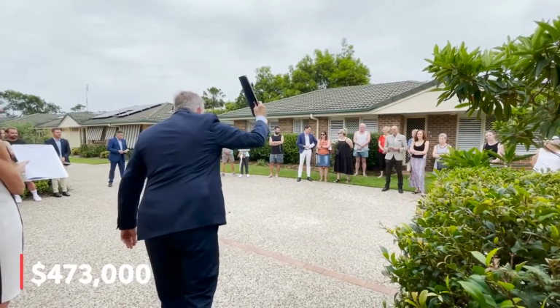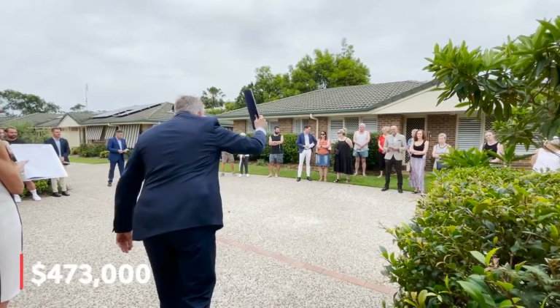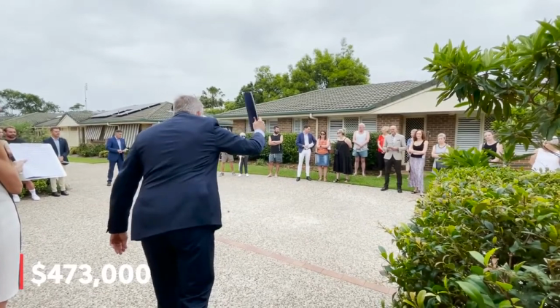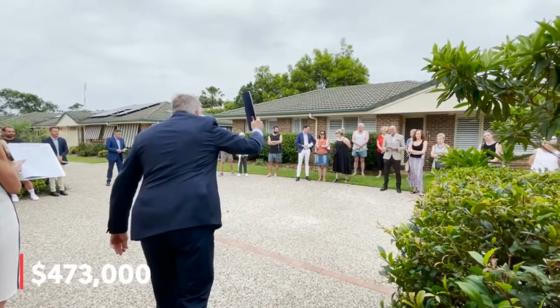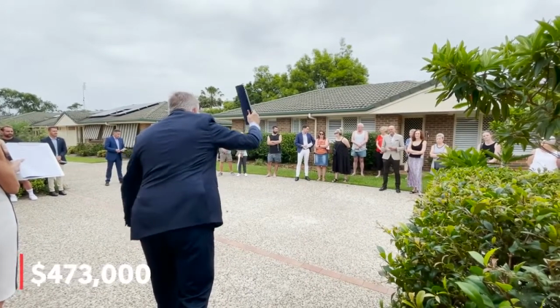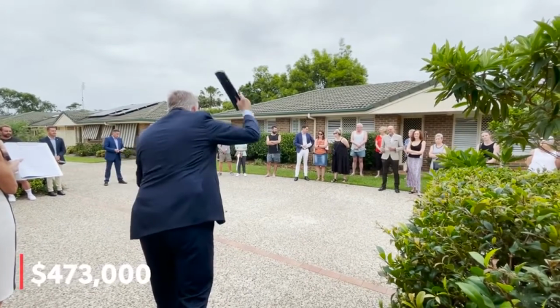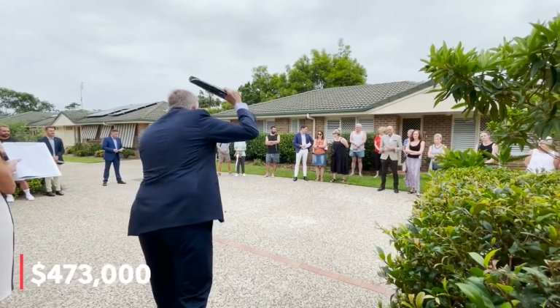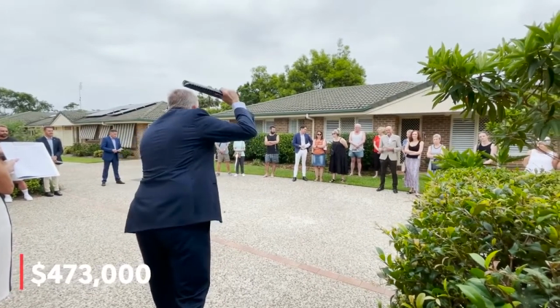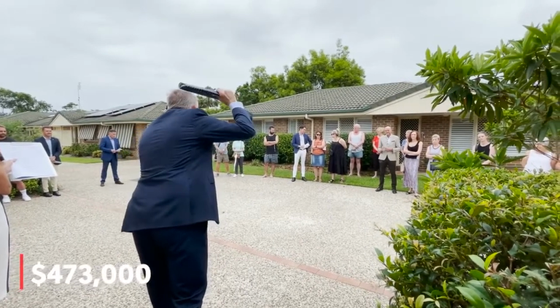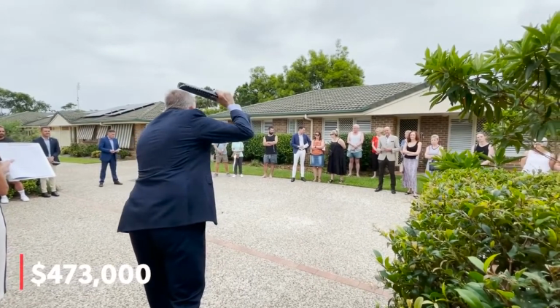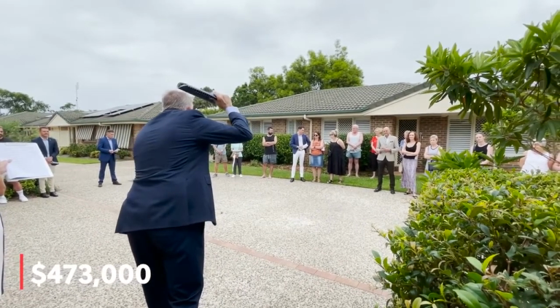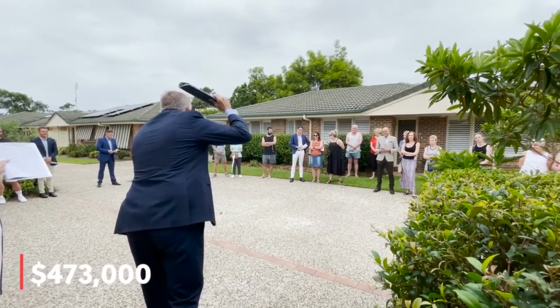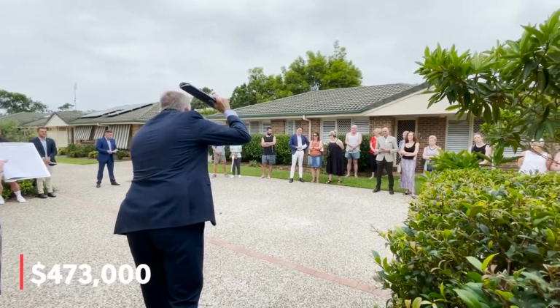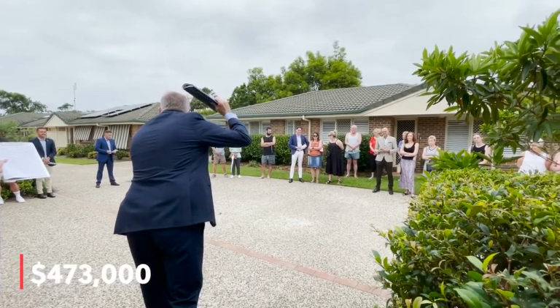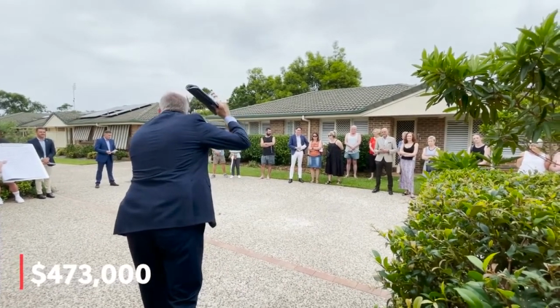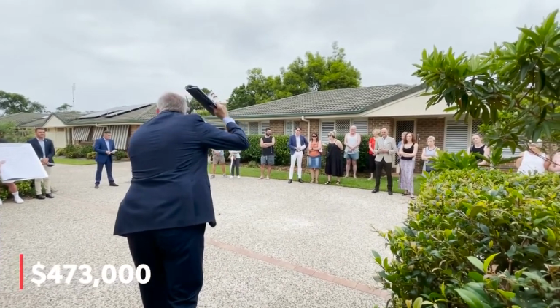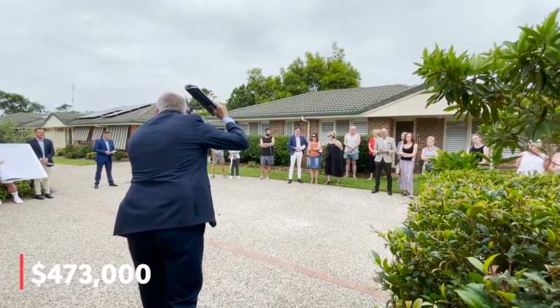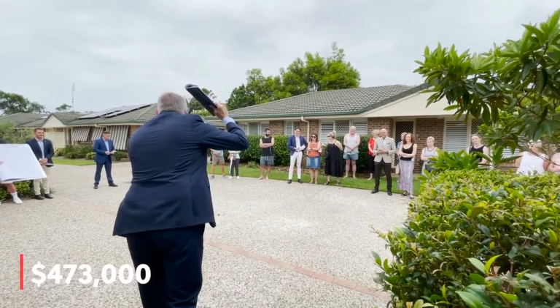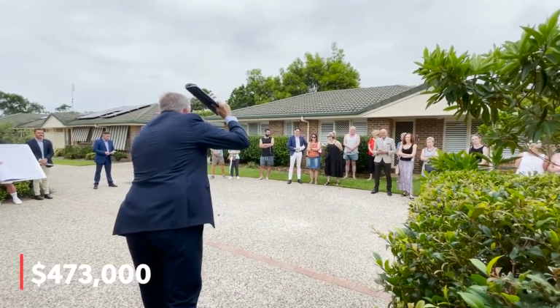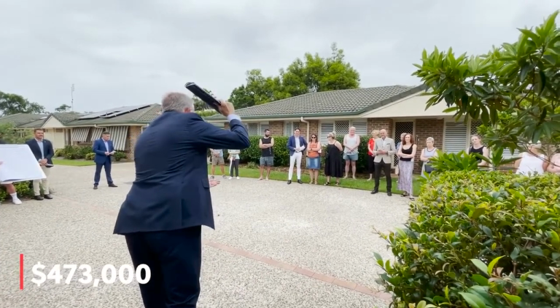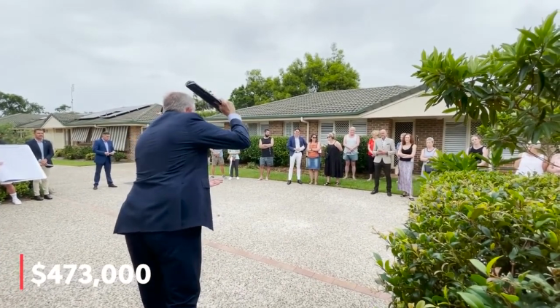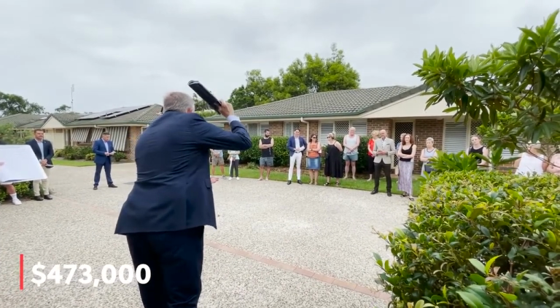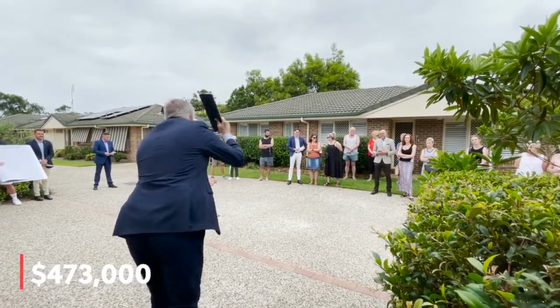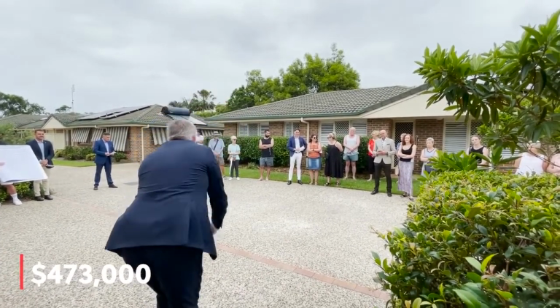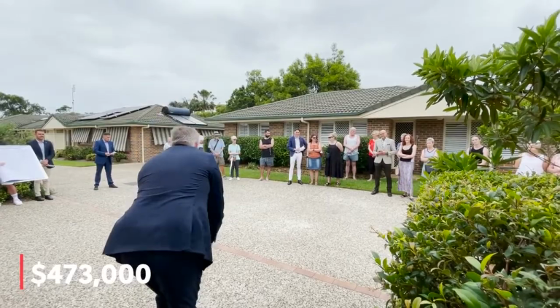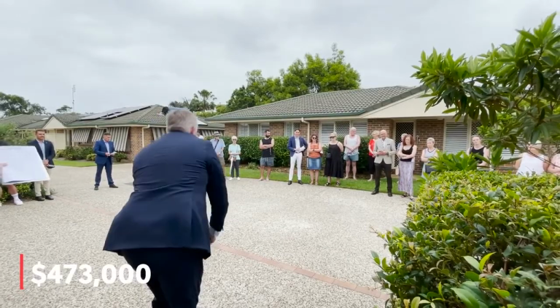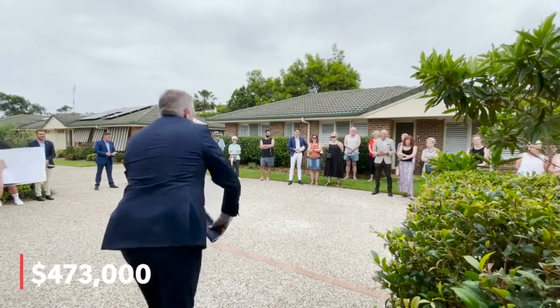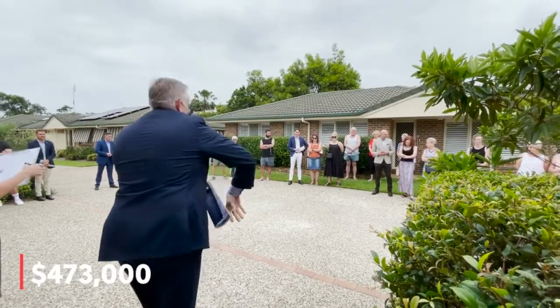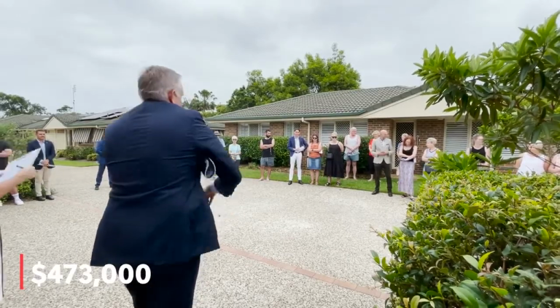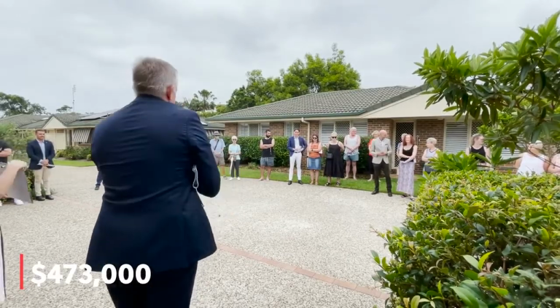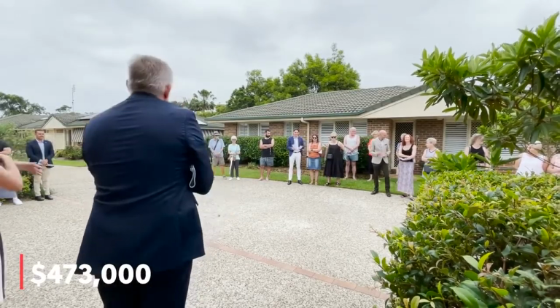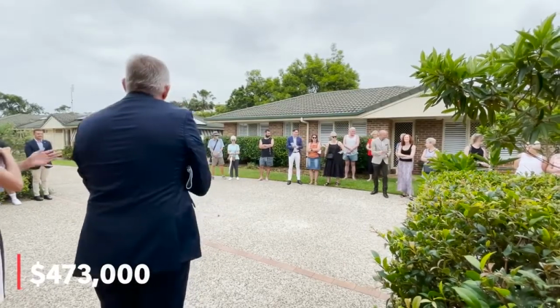Selling. One more bid. It's going. Going. Sold. Congratulations. Thank you.